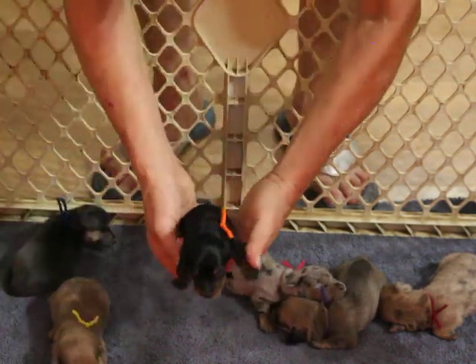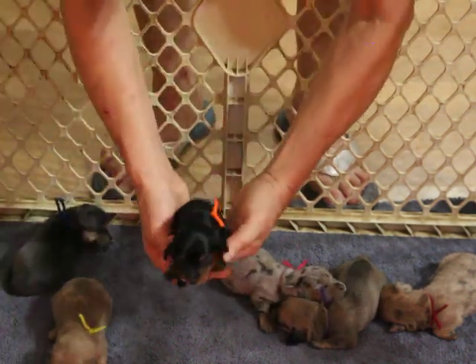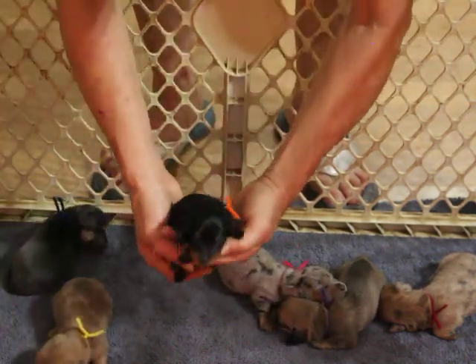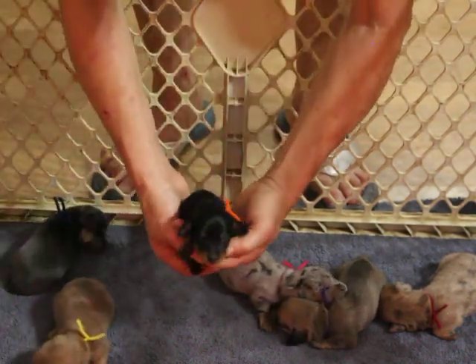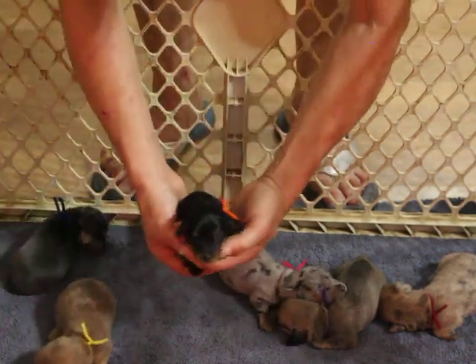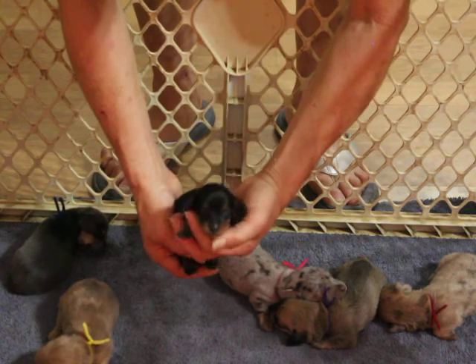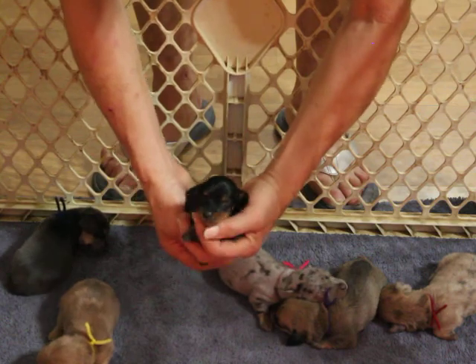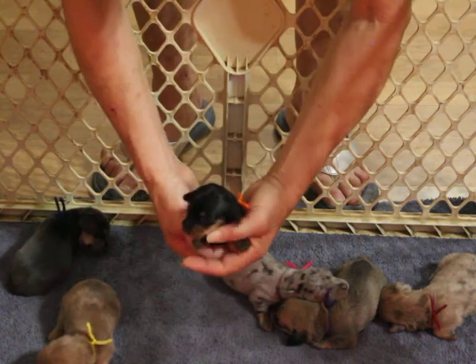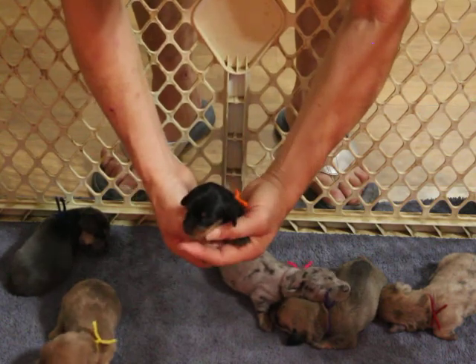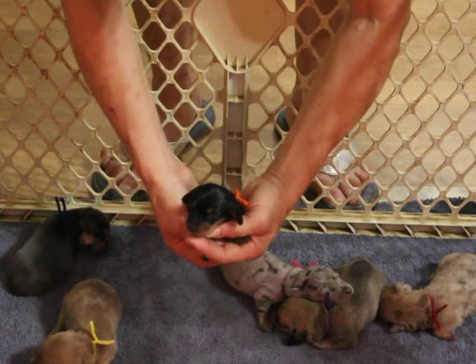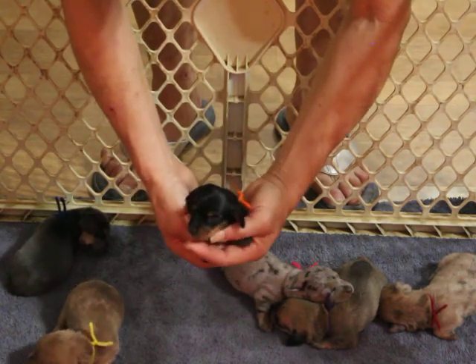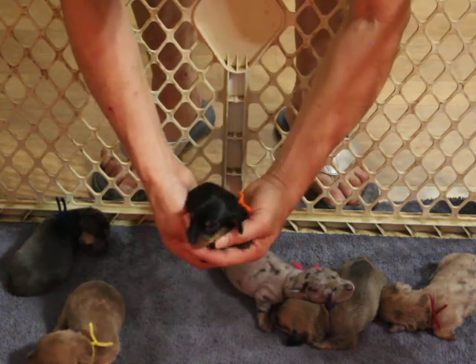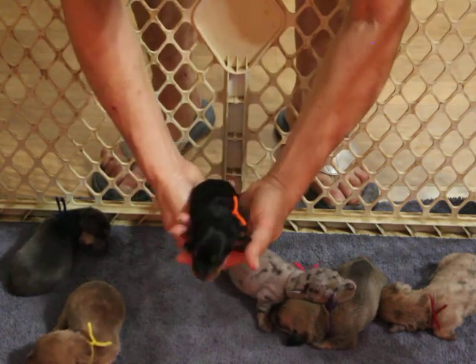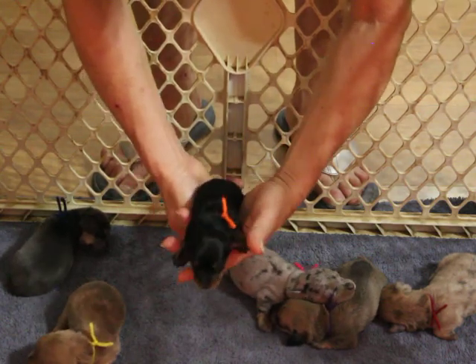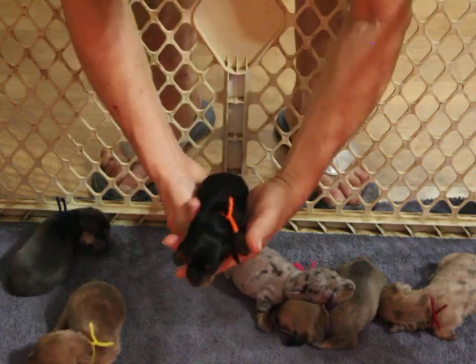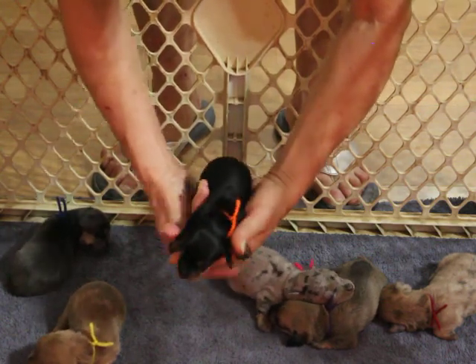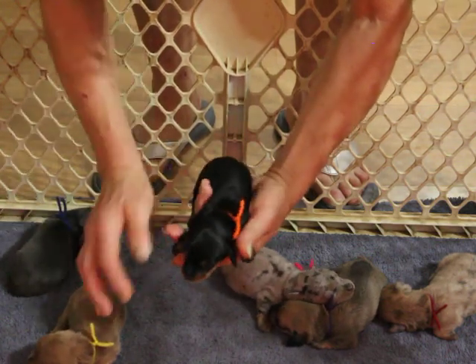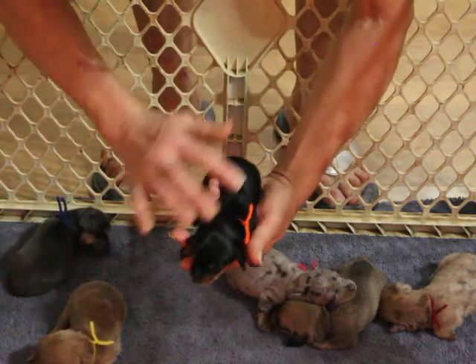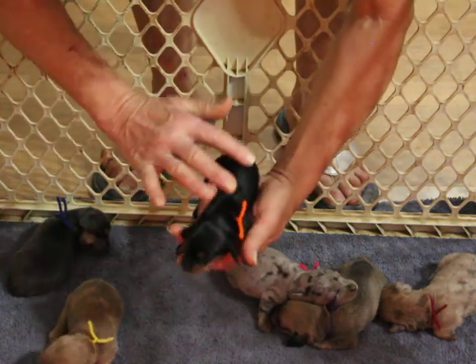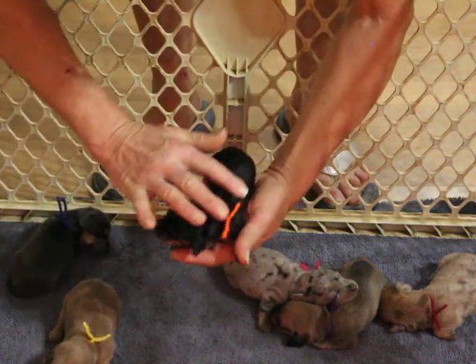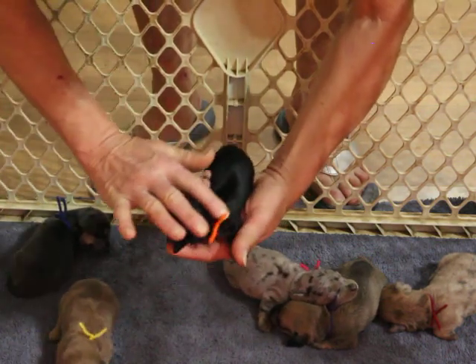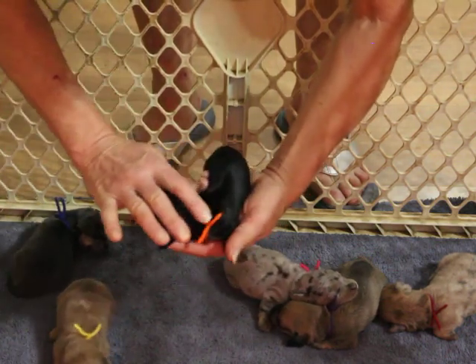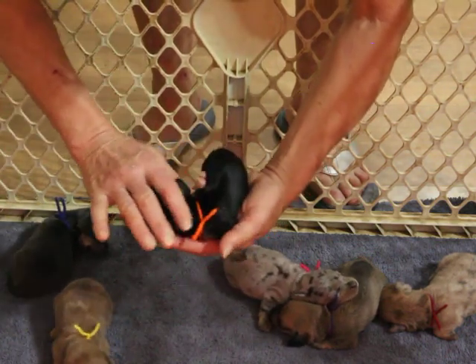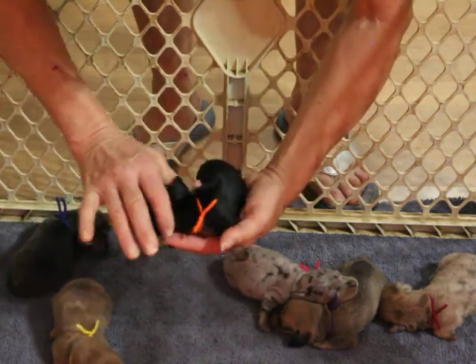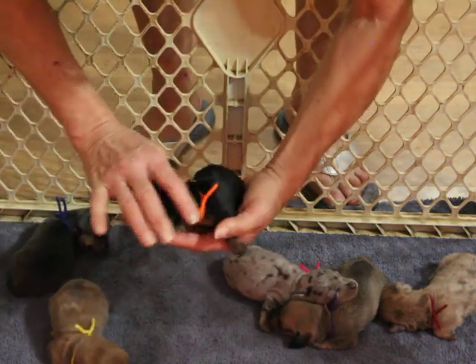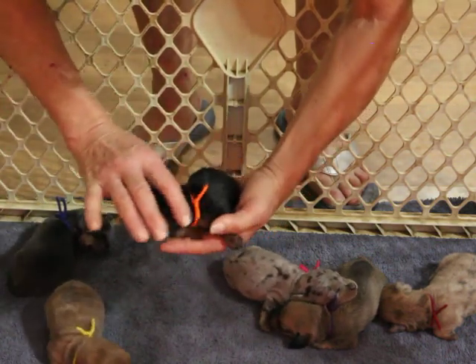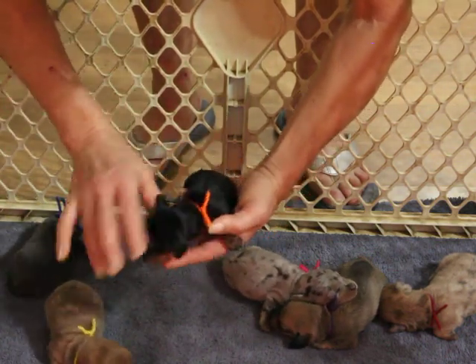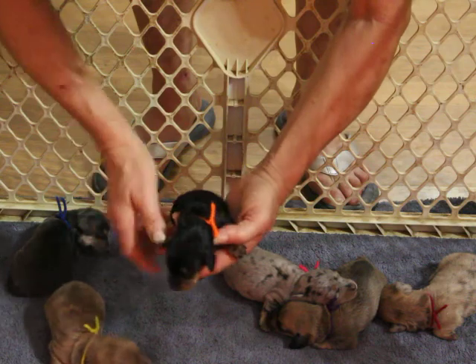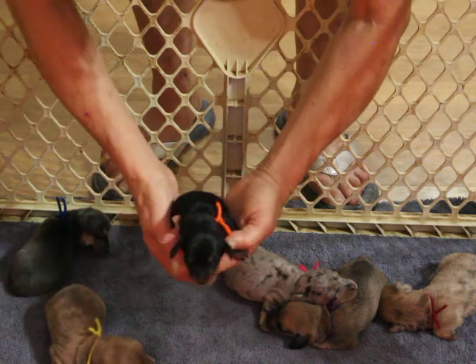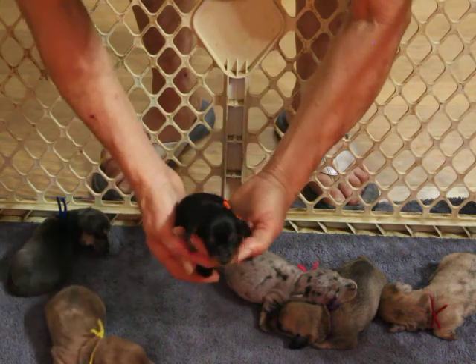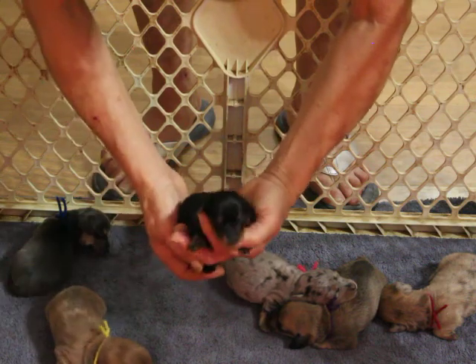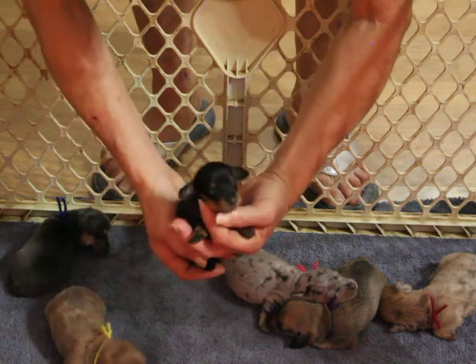This little boy is black and tan. We're hoping he's smooth. If he is, he is spoken for.